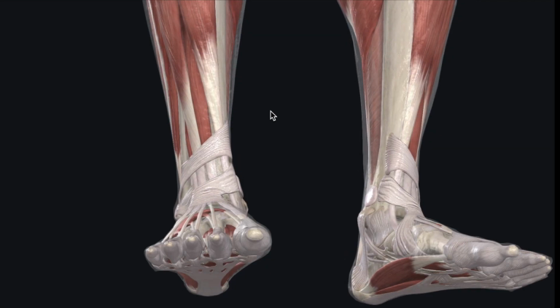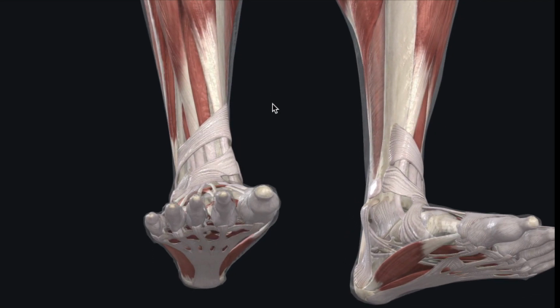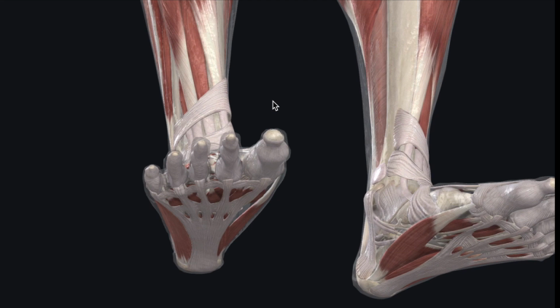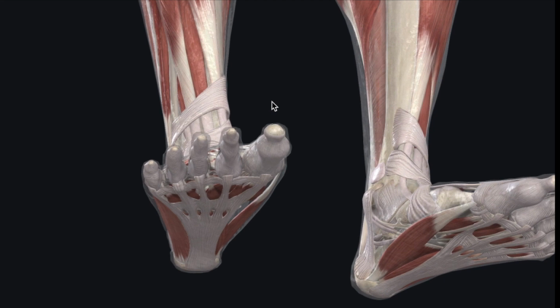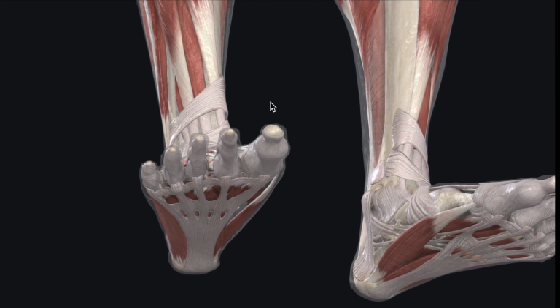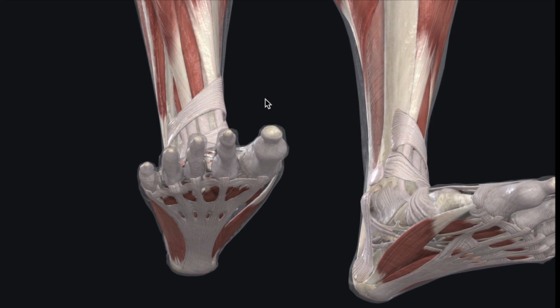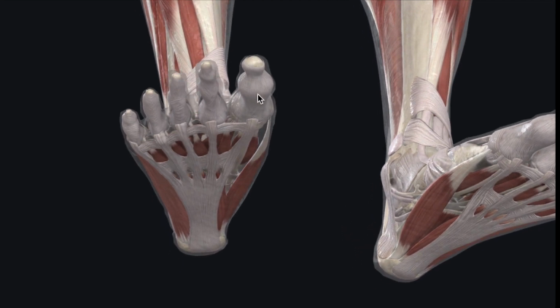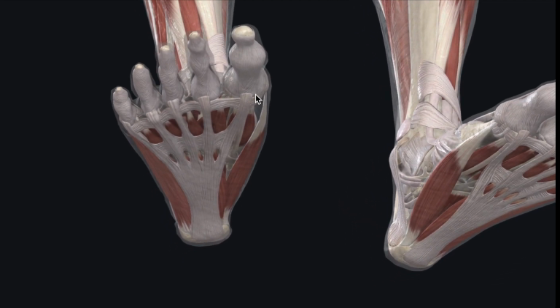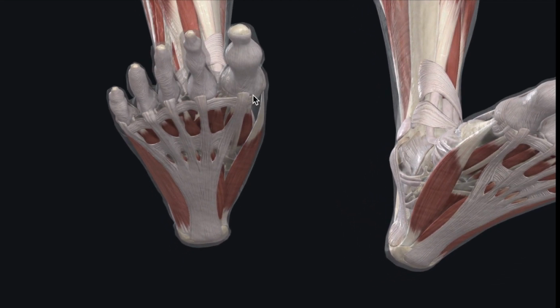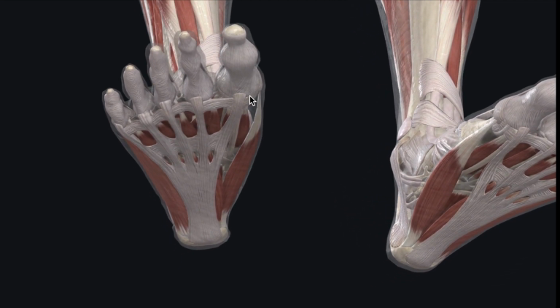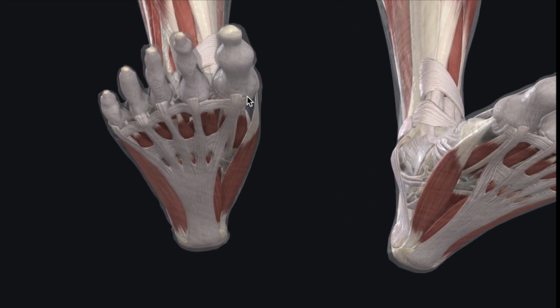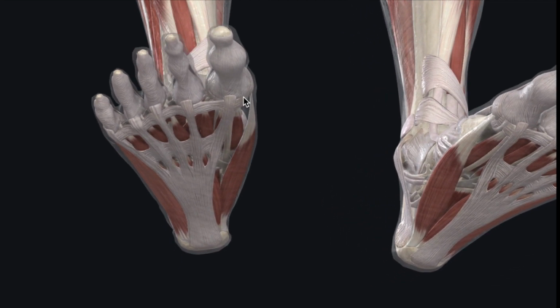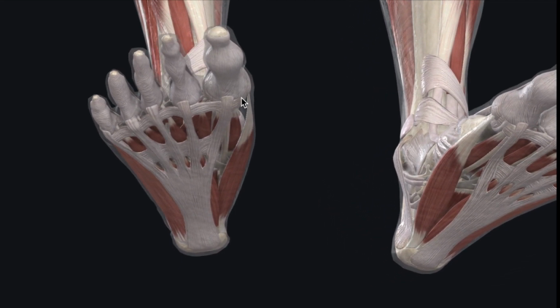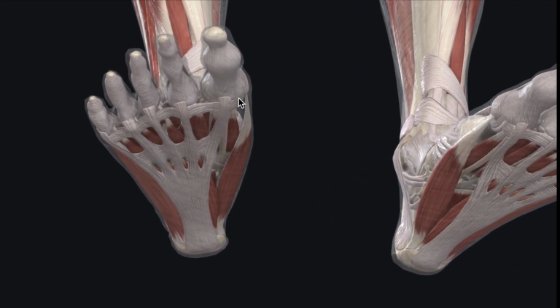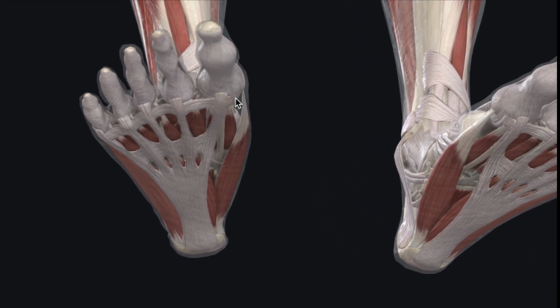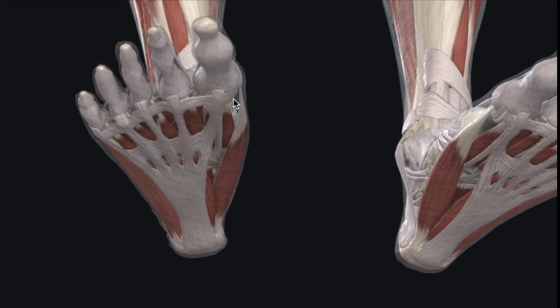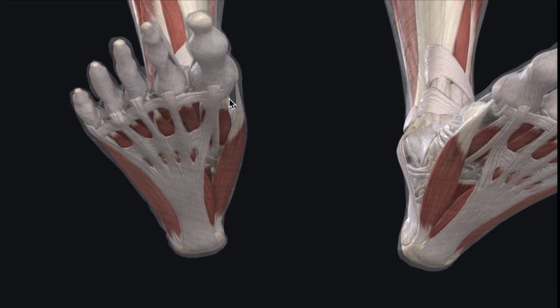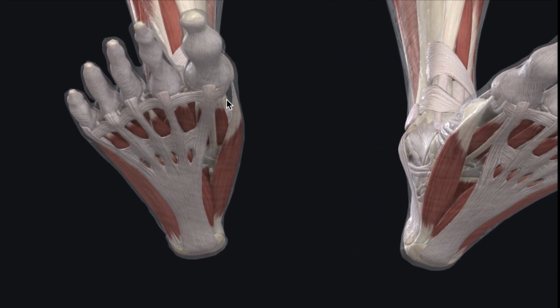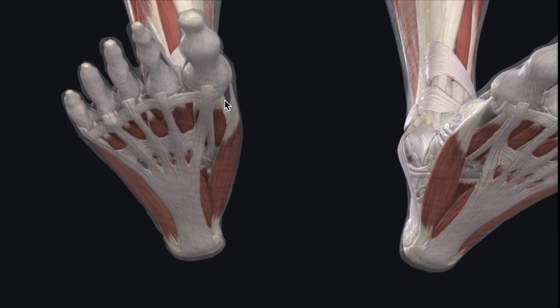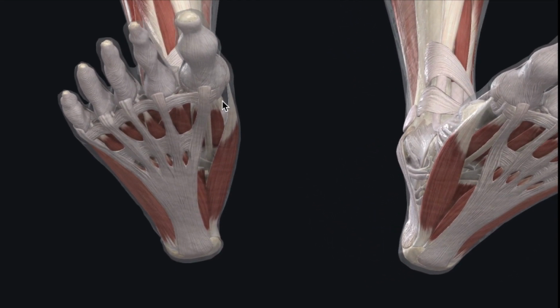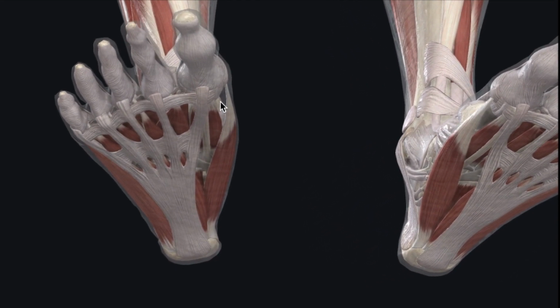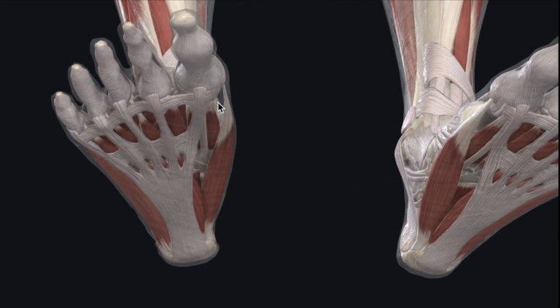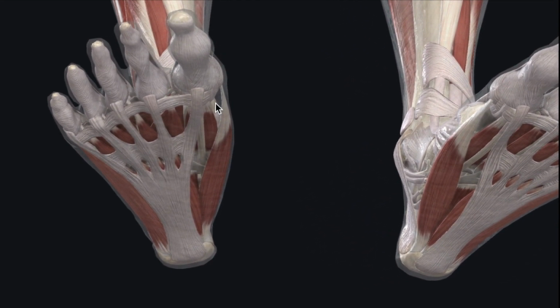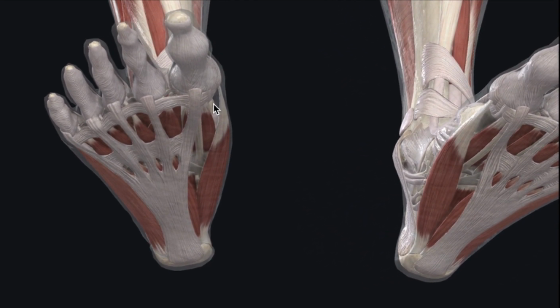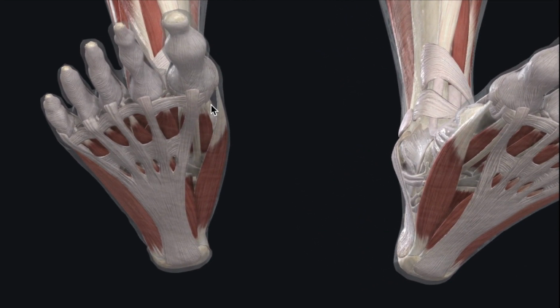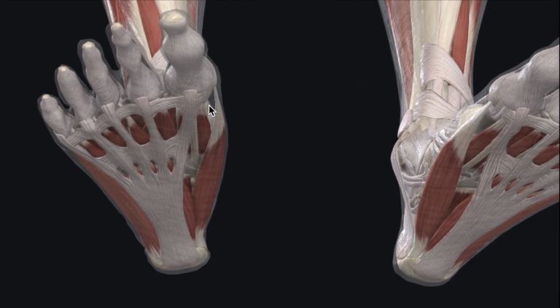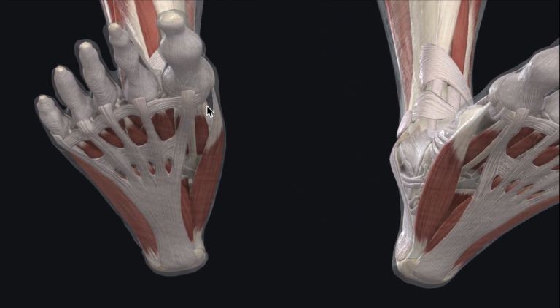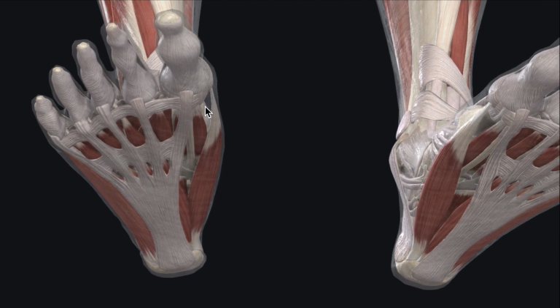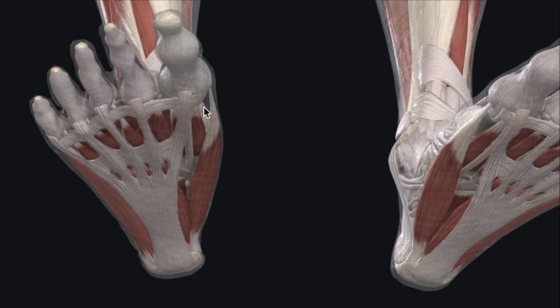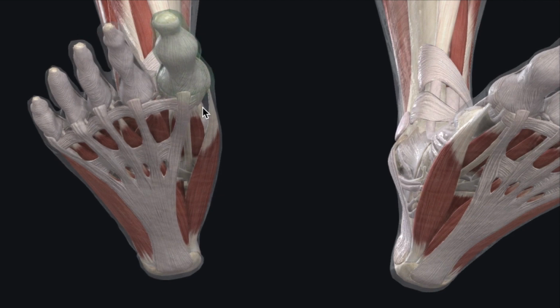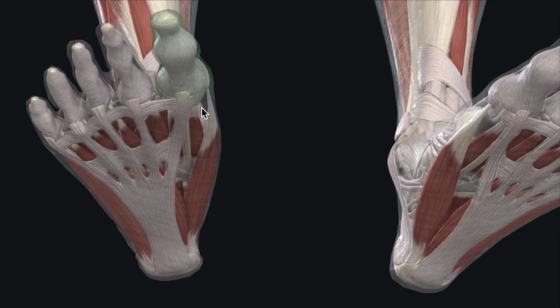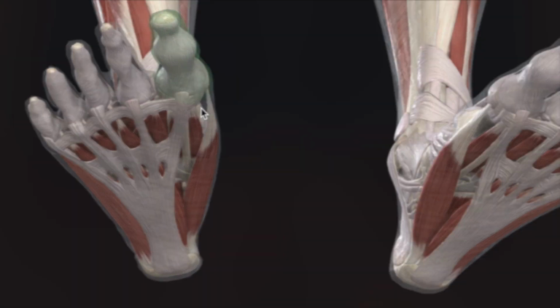Smashing the plantar fascia and mobilizing the 33 joints of the foot will quickly reset your whole body.